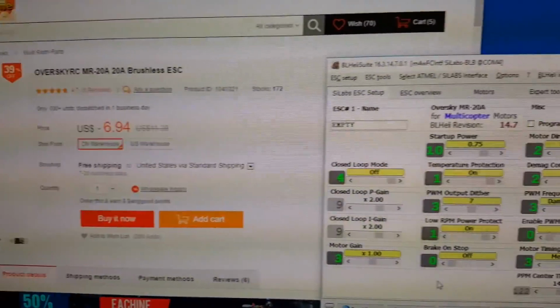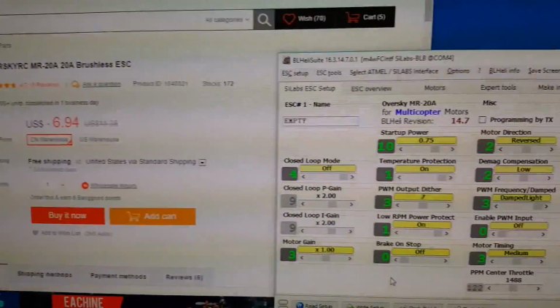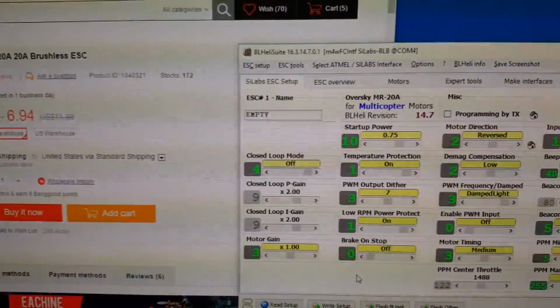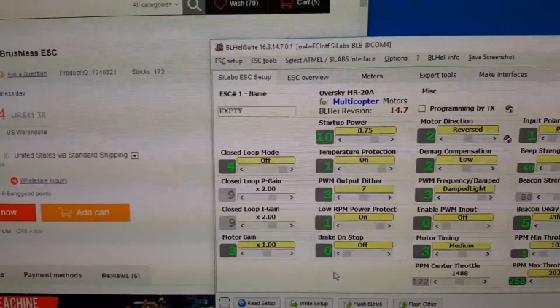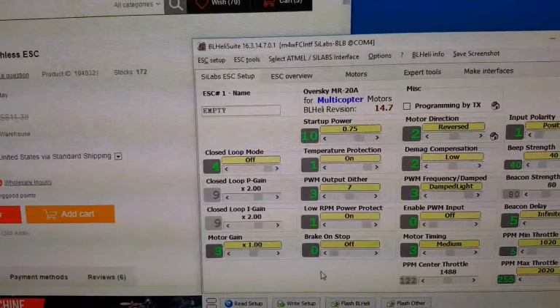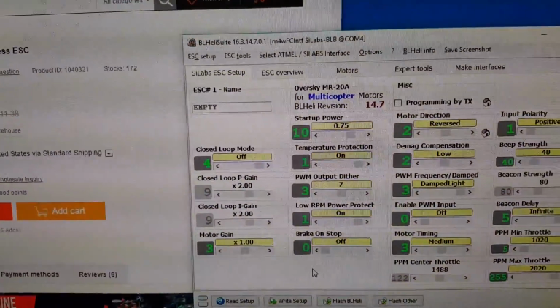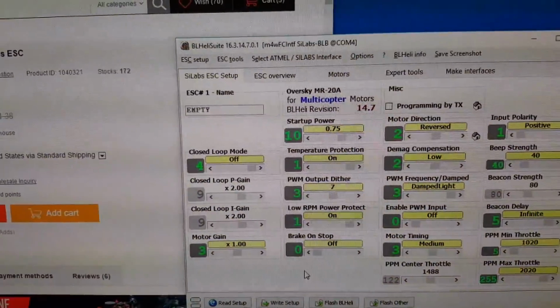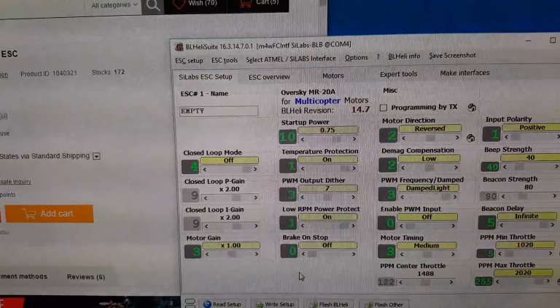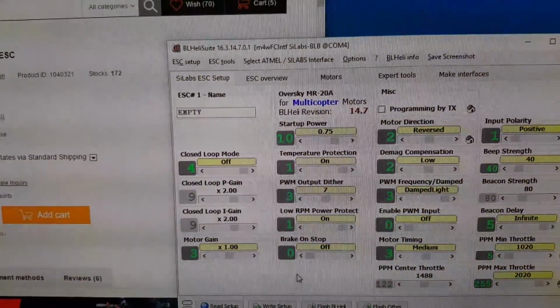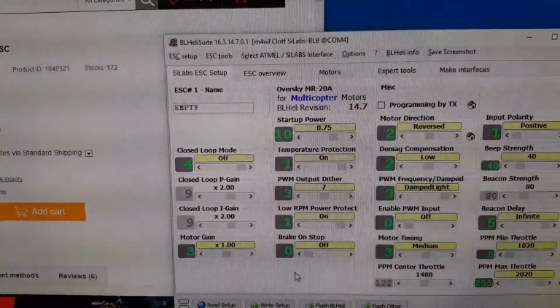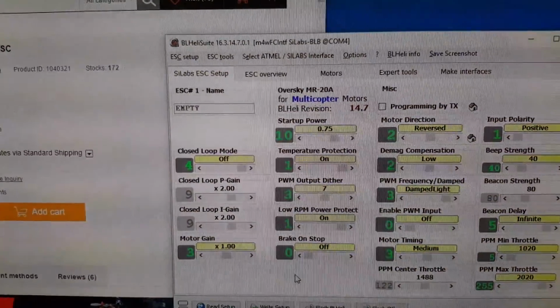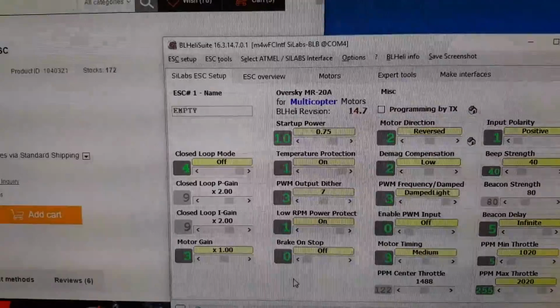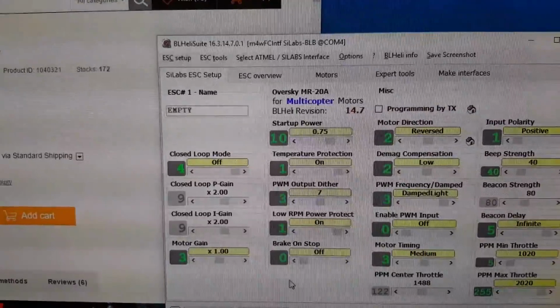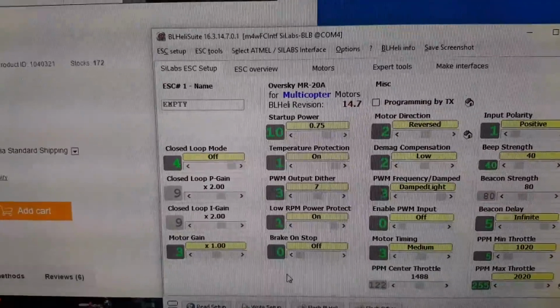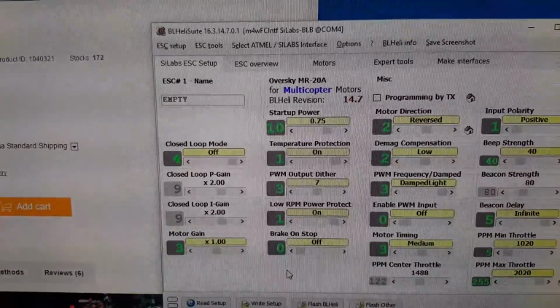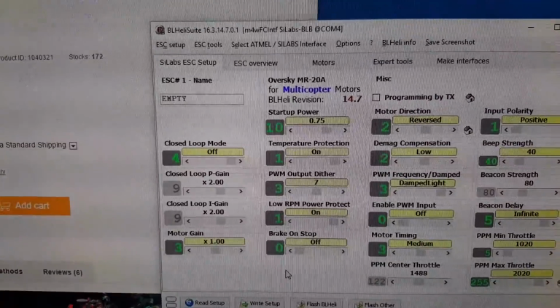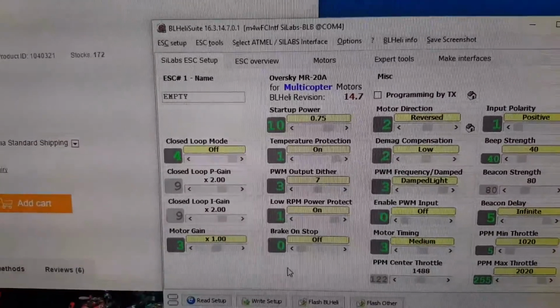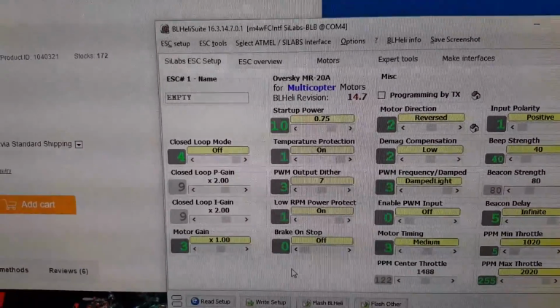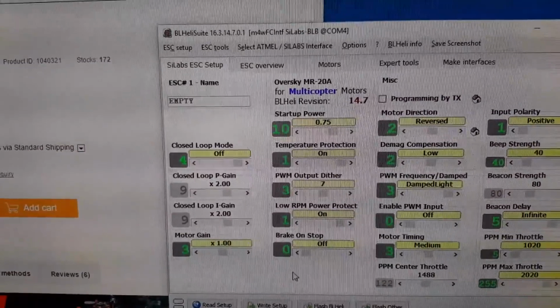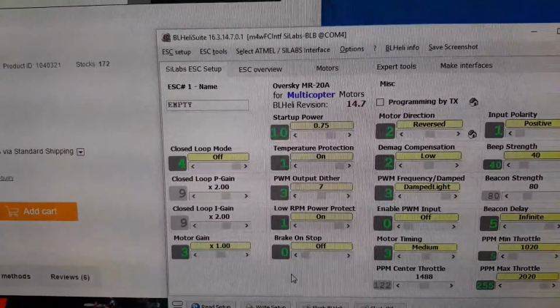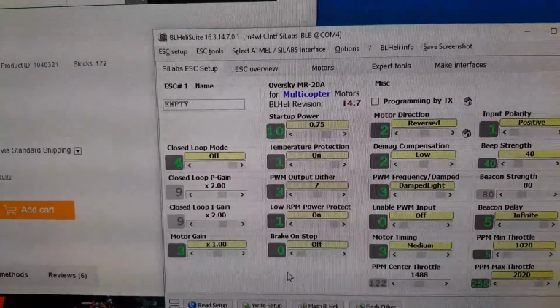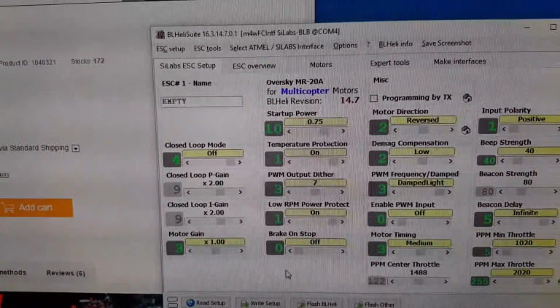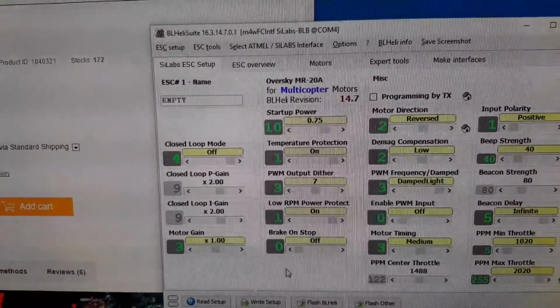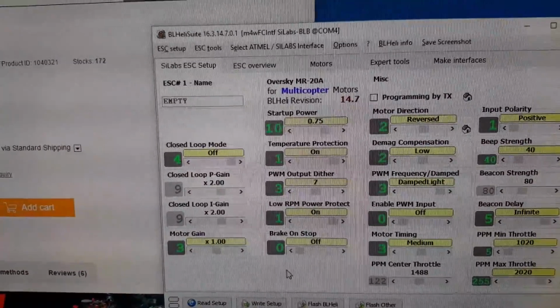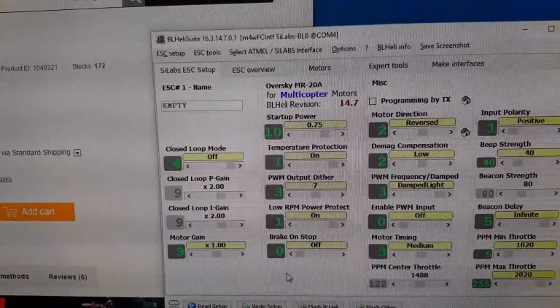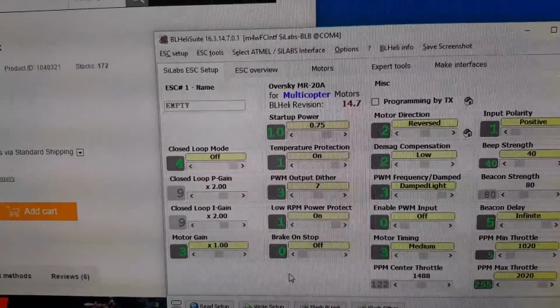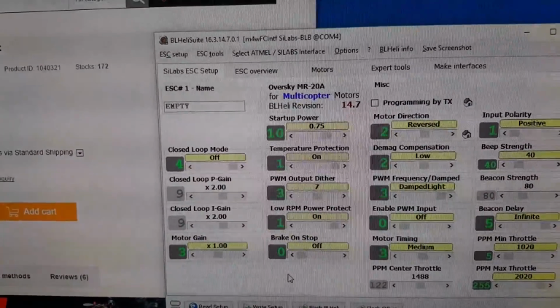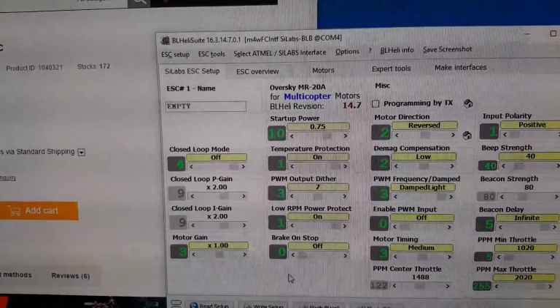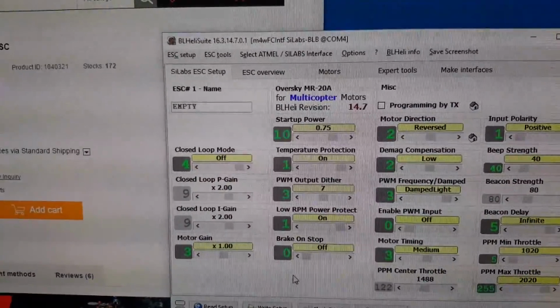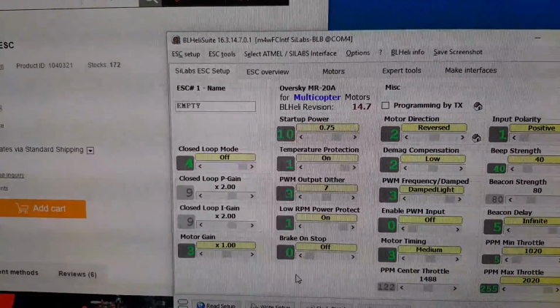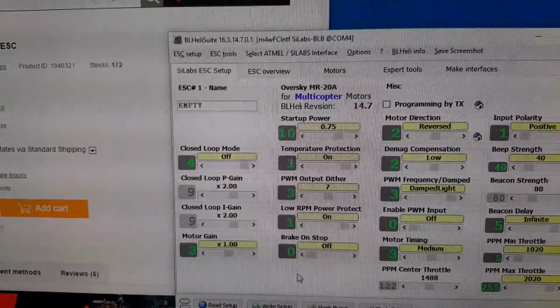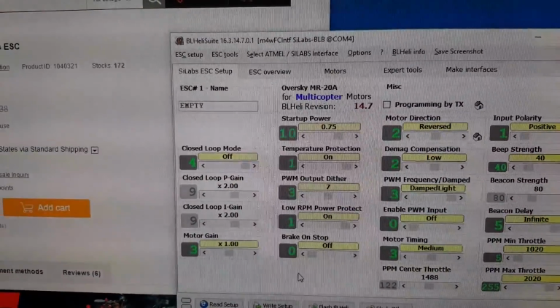Just tested it out — flashed all my ESCs to the new 14.7 and enabled damp light and it's working all just fine.